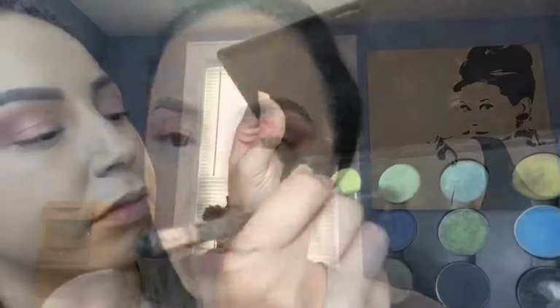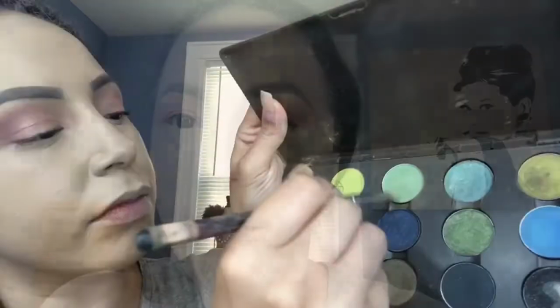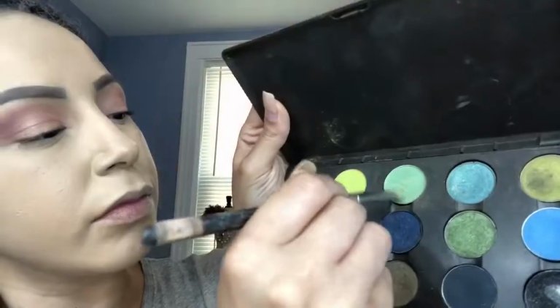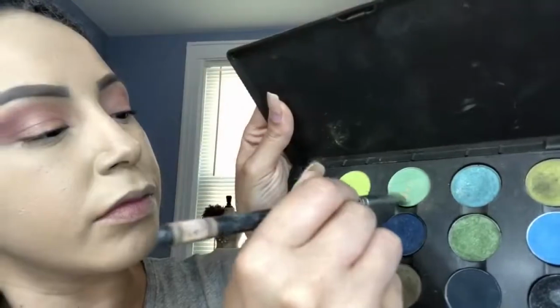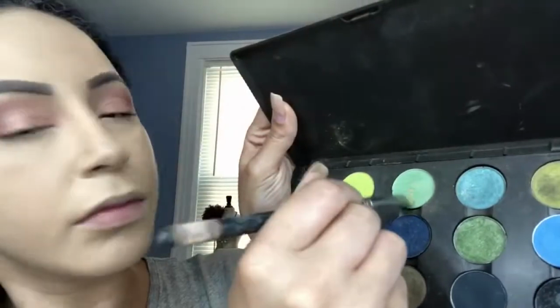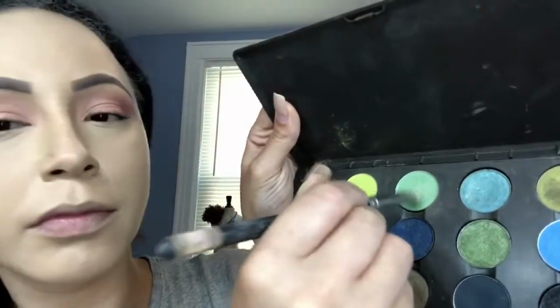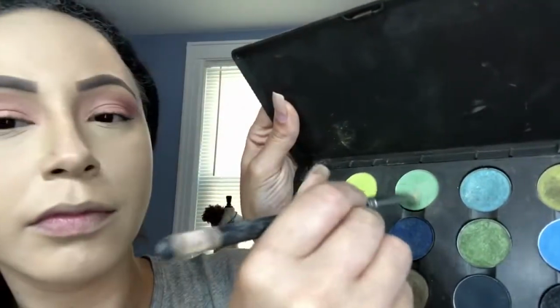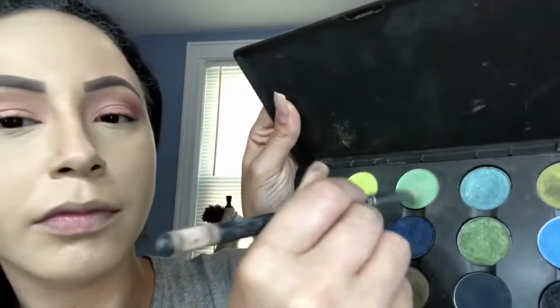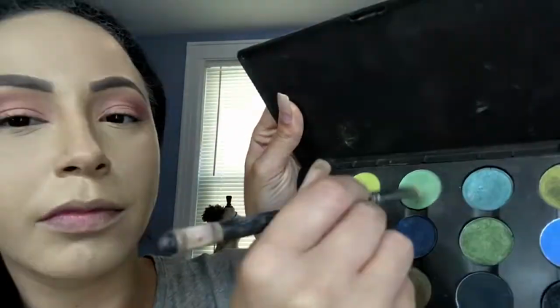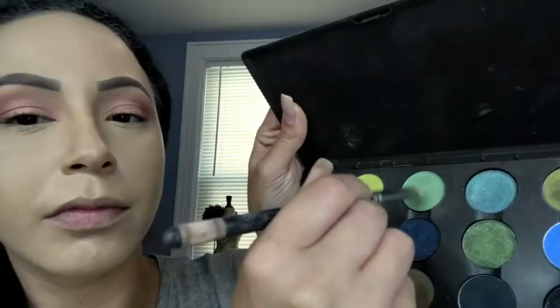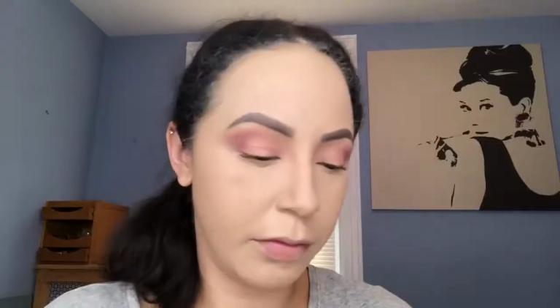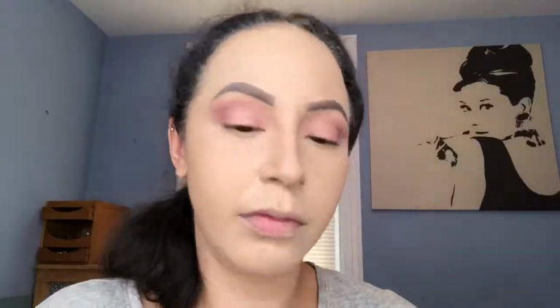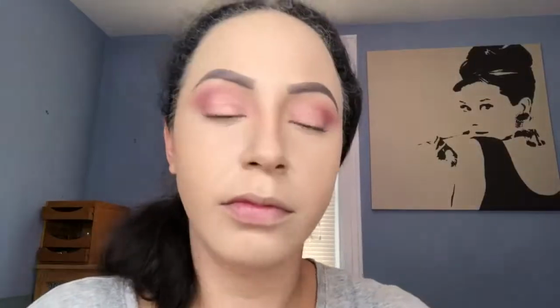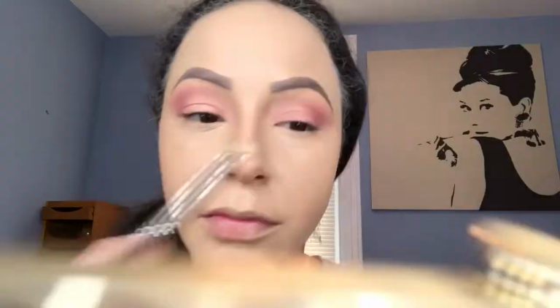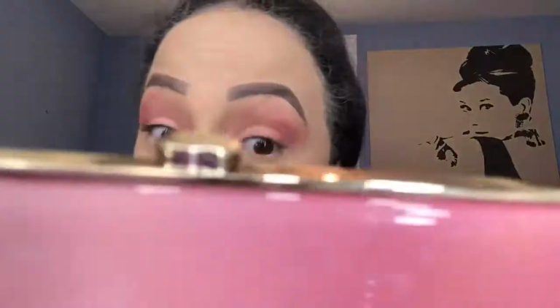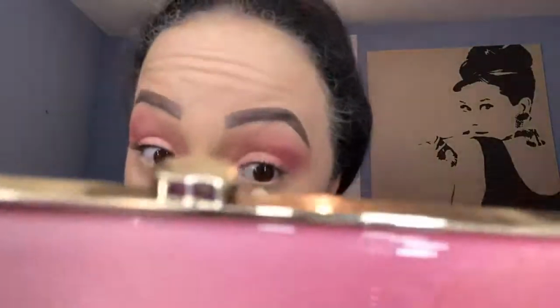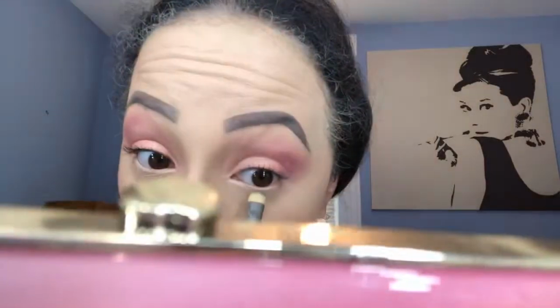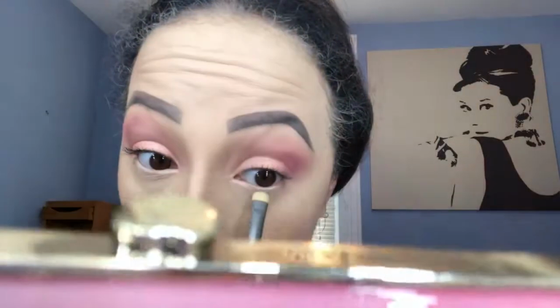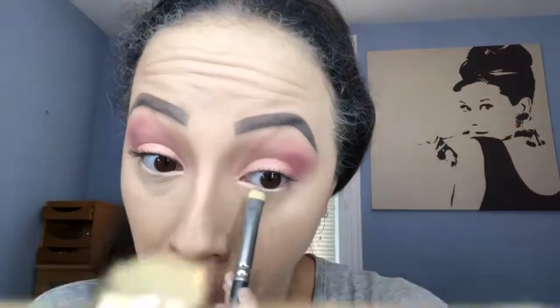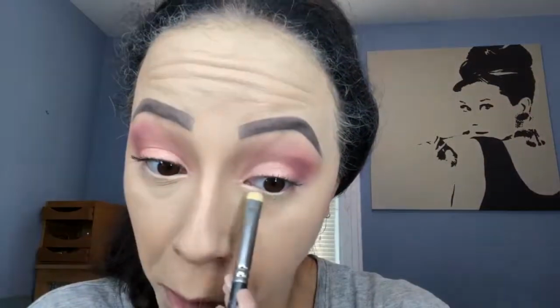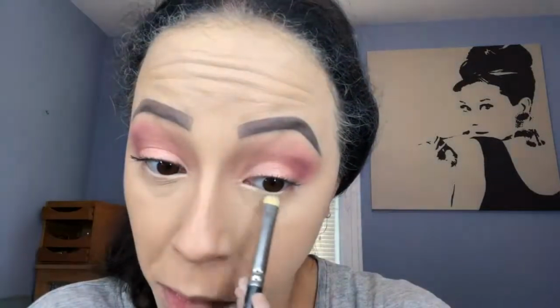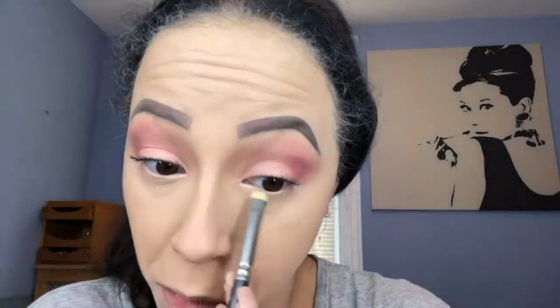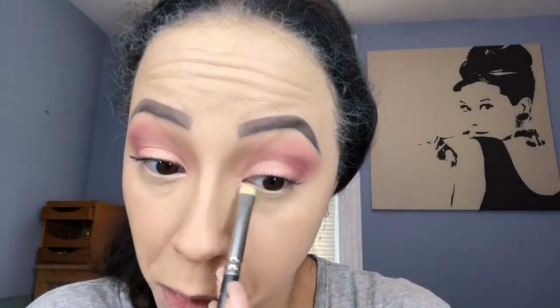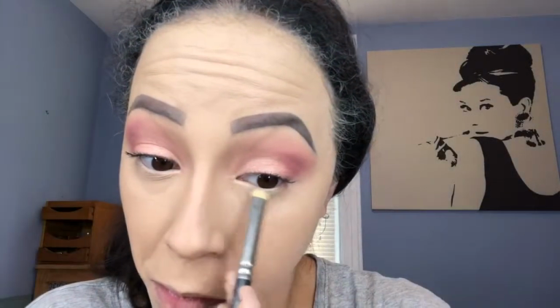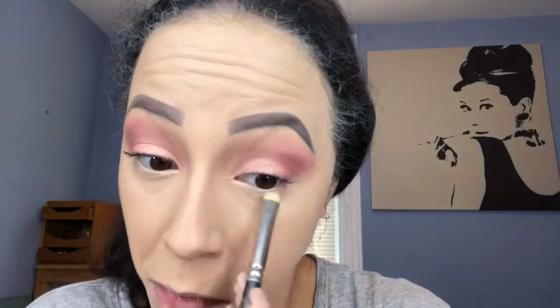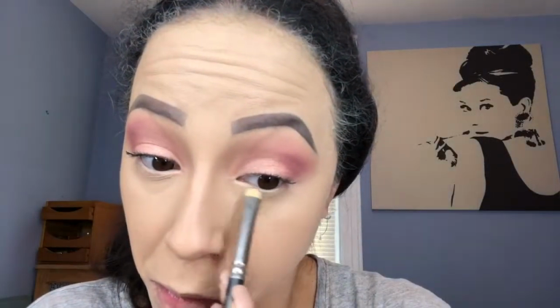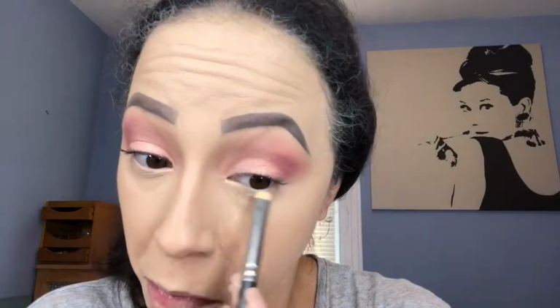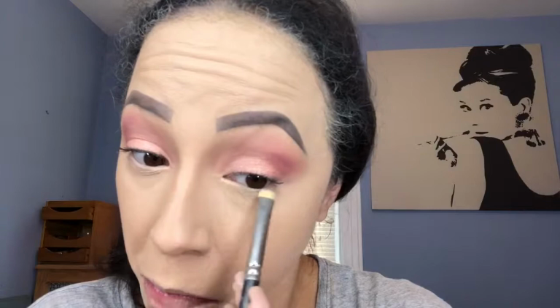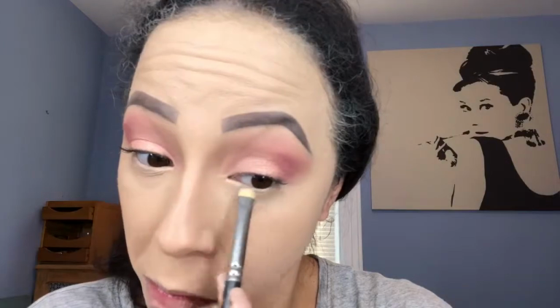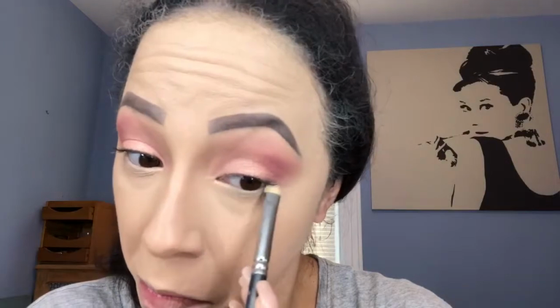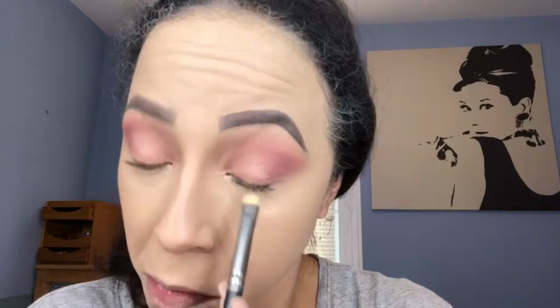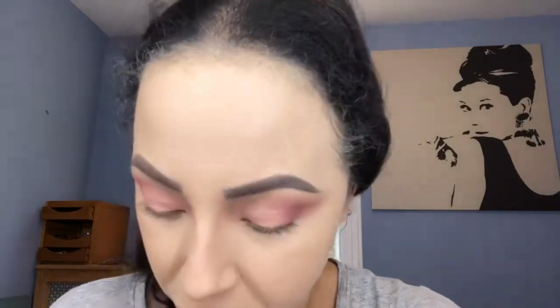Going in with shade Guacamole by MAC, I'm gonna apply that to my lower lash line so I can get that pop of color.